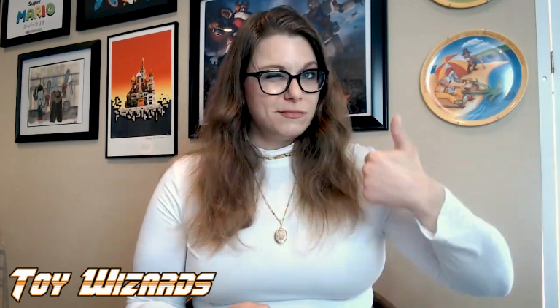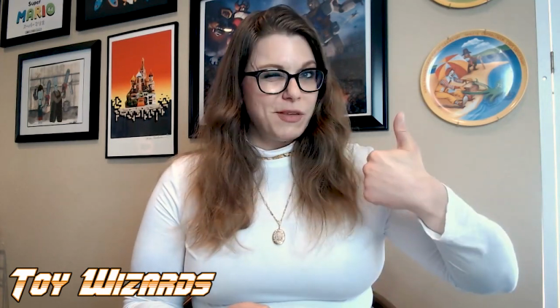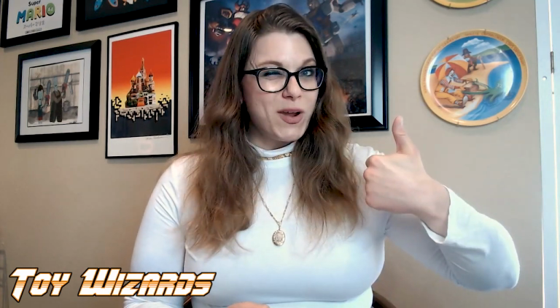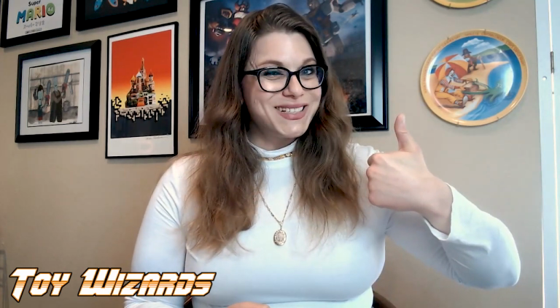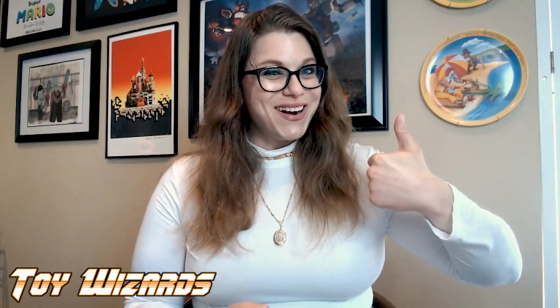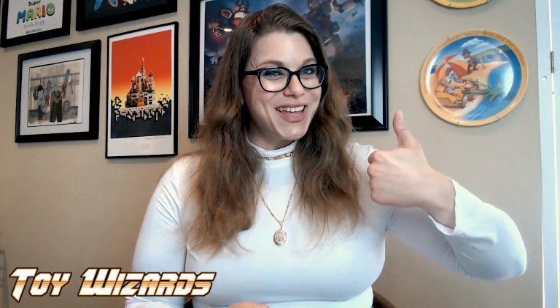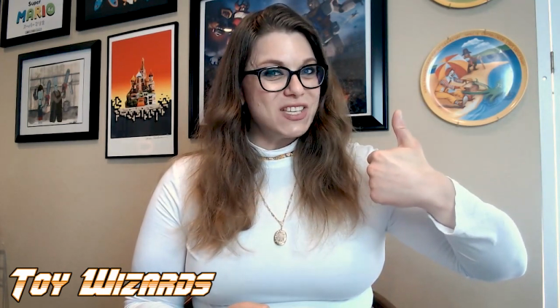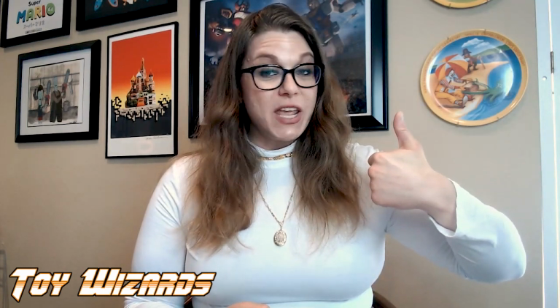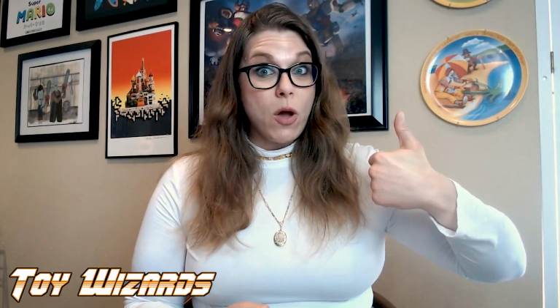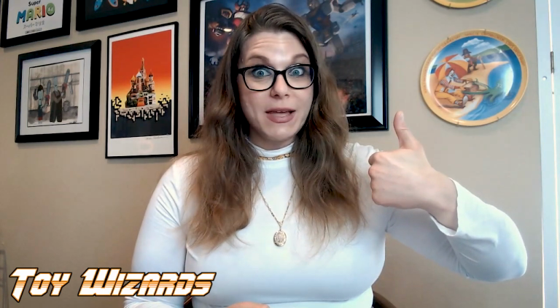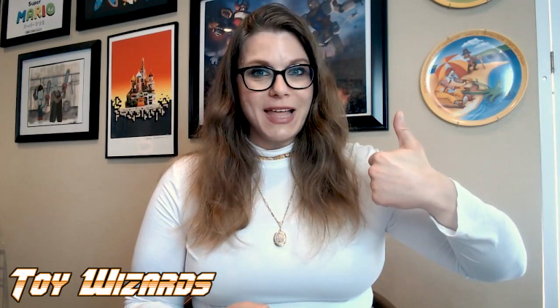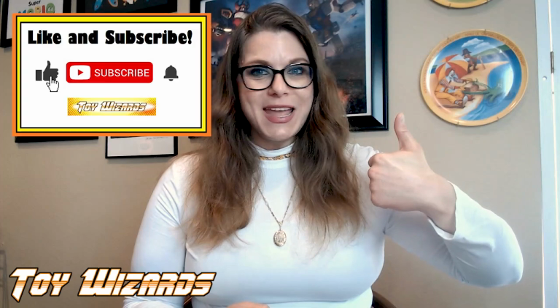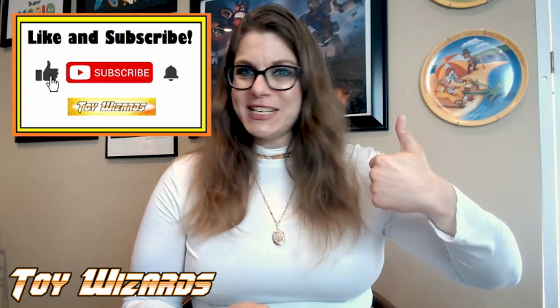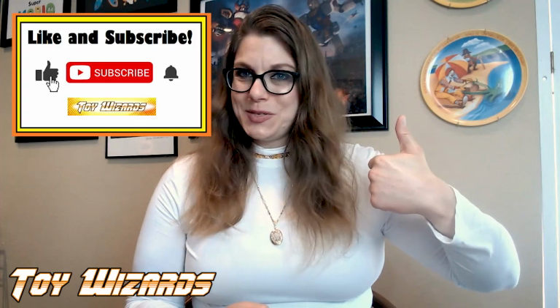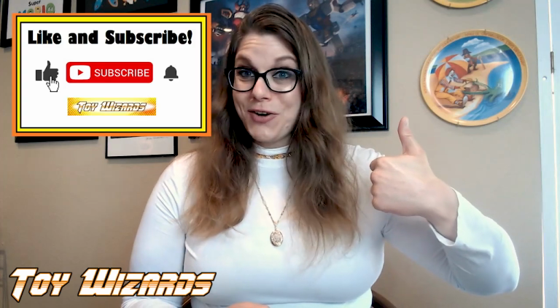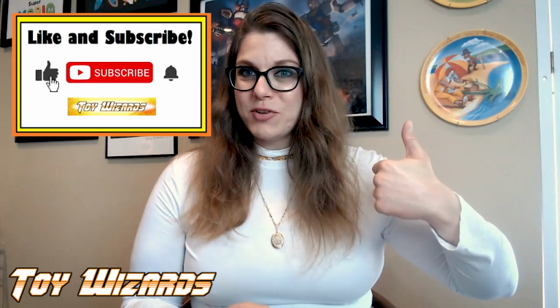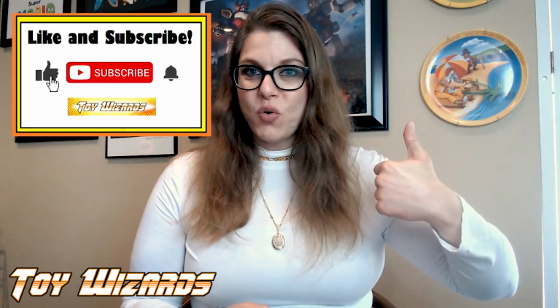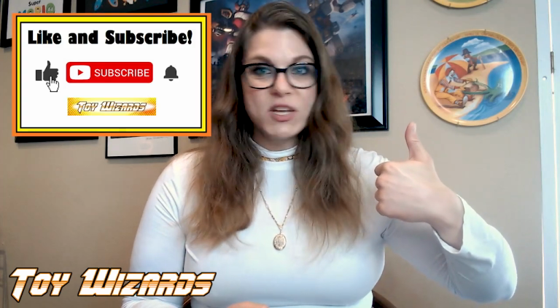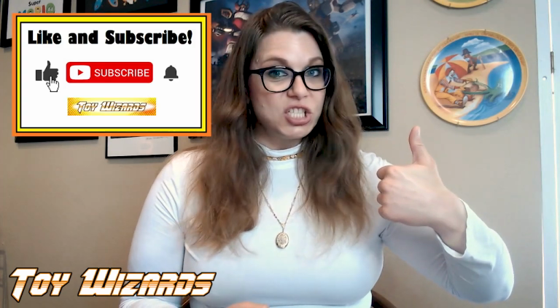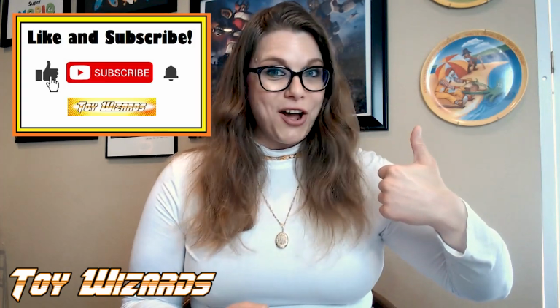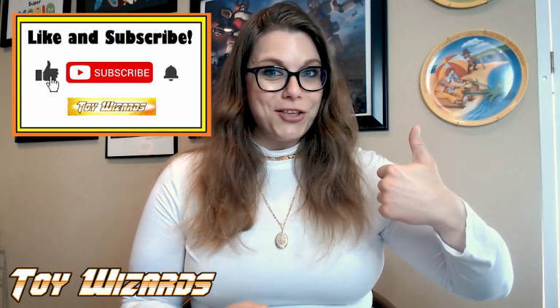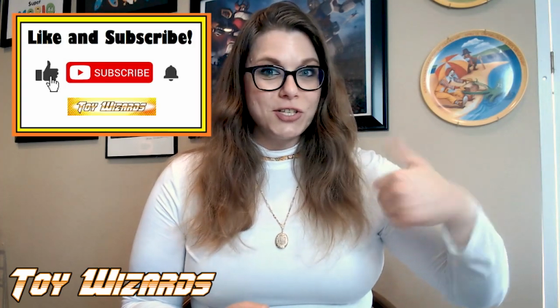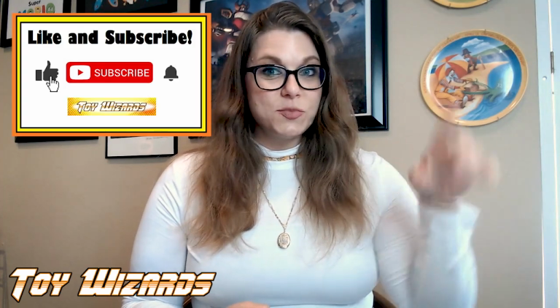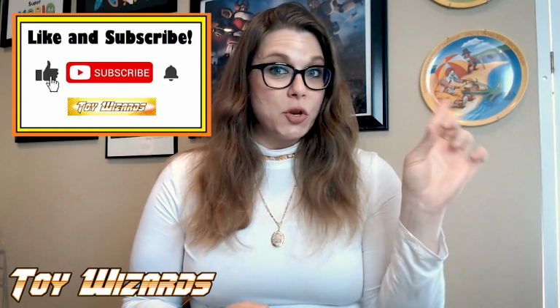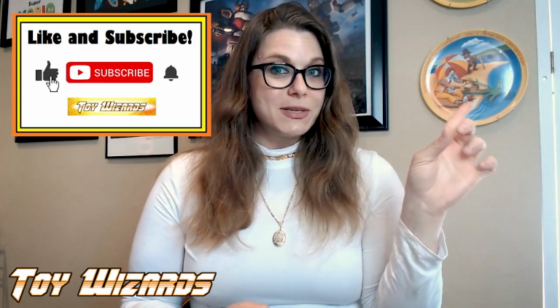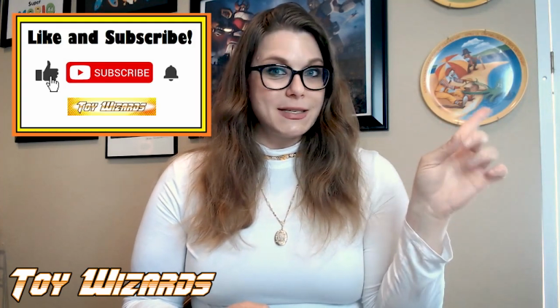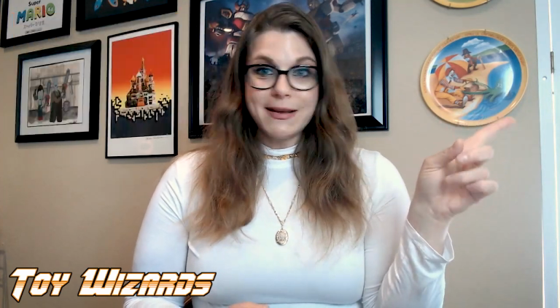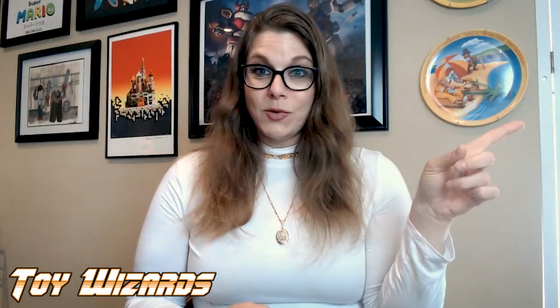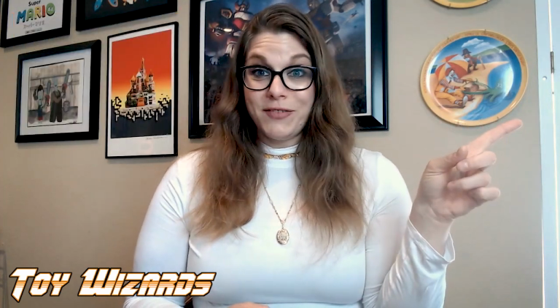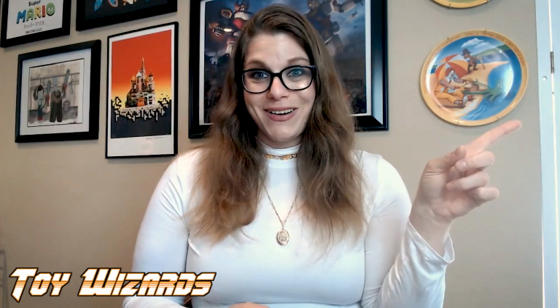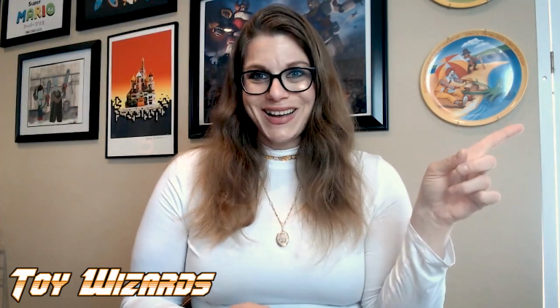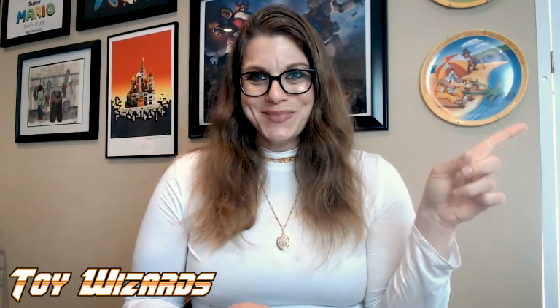Before we get started, give this video a big like and subscribe to Toy Wizards on YouTube so you don't miss a single one of our updates.